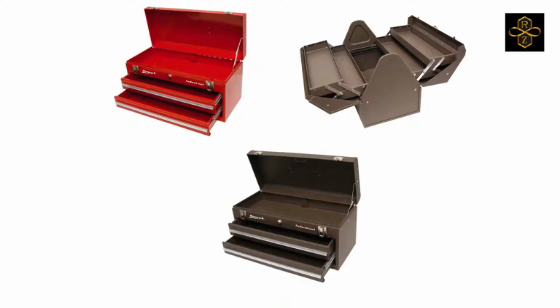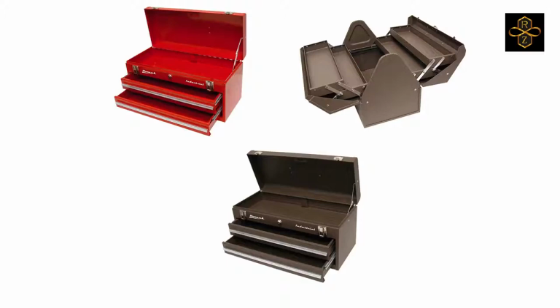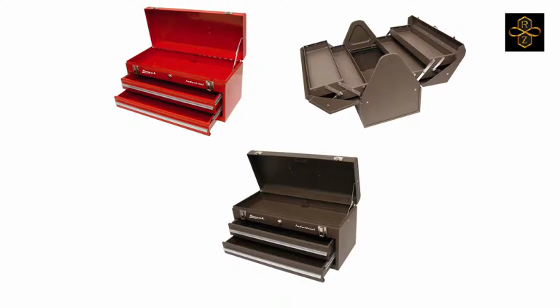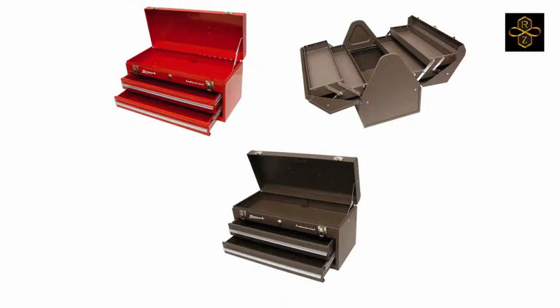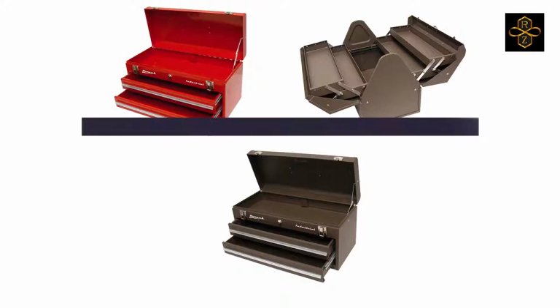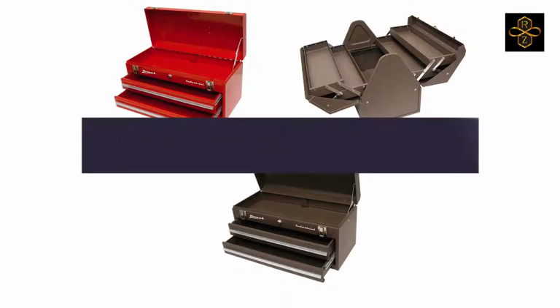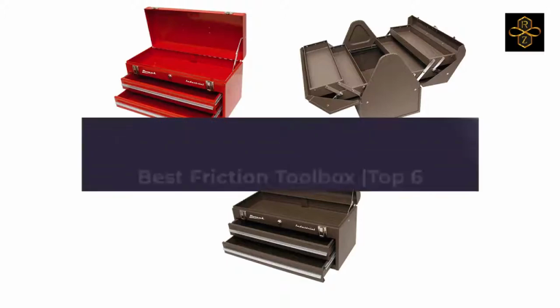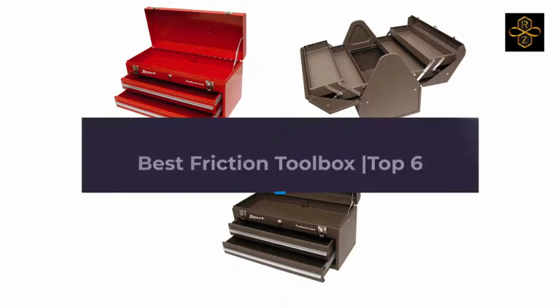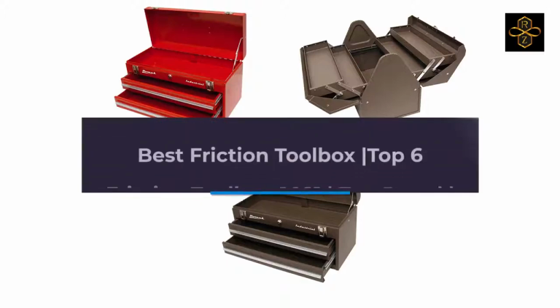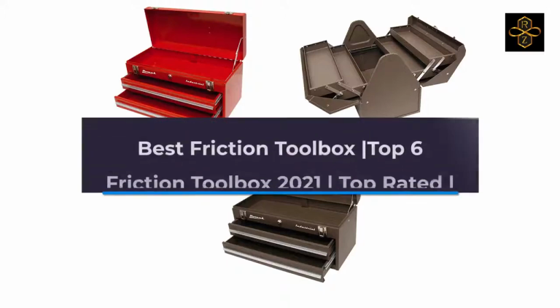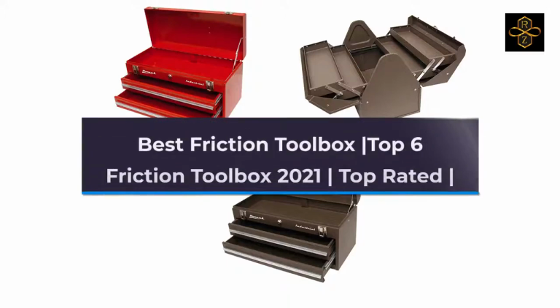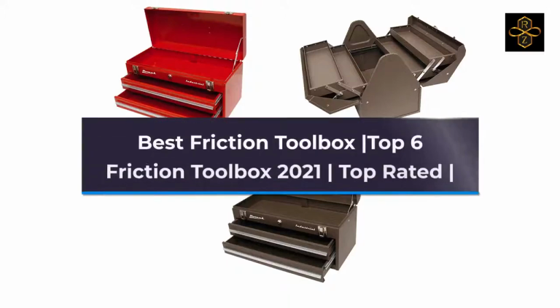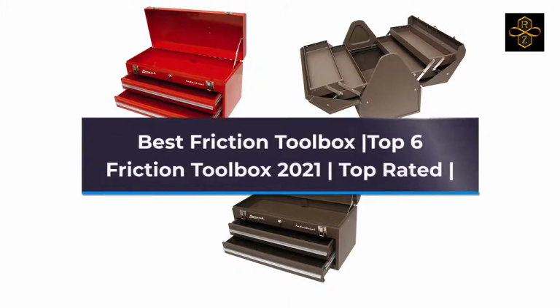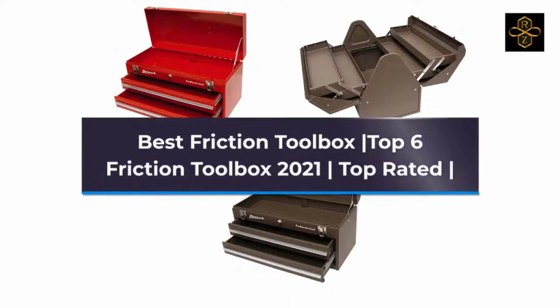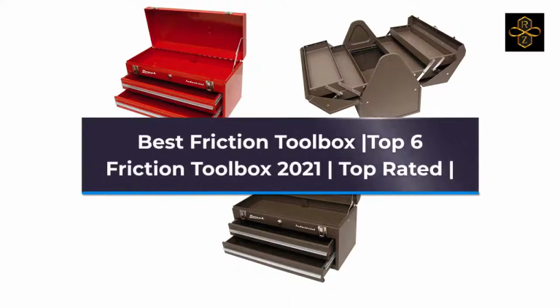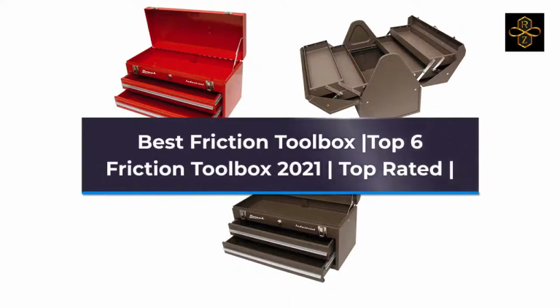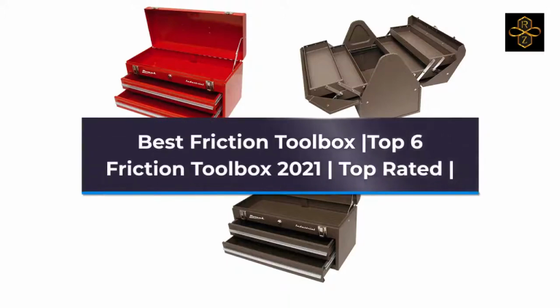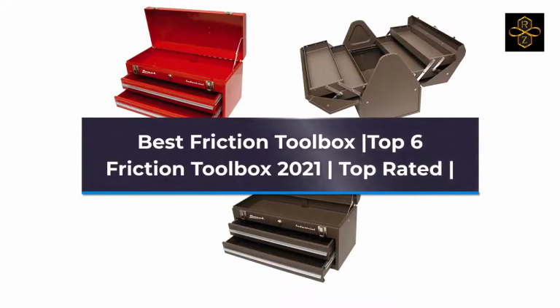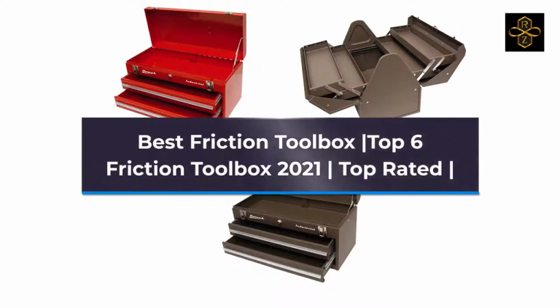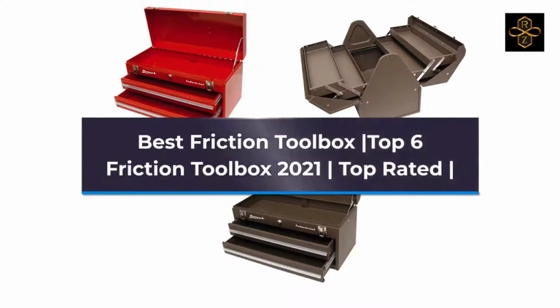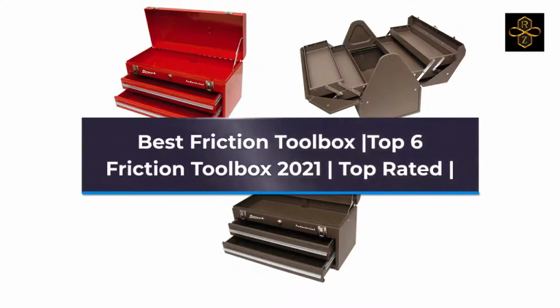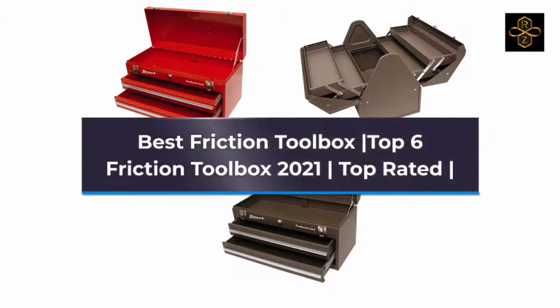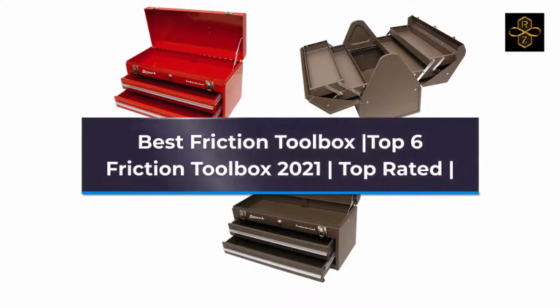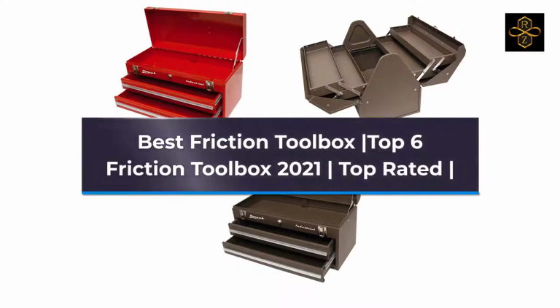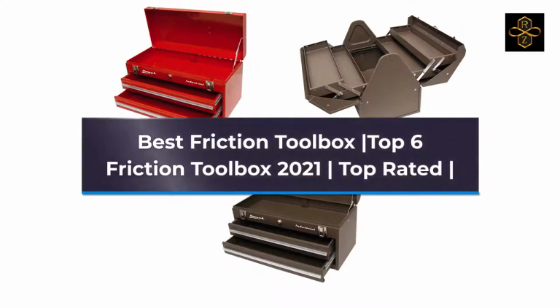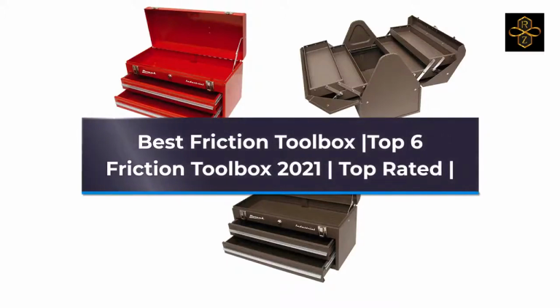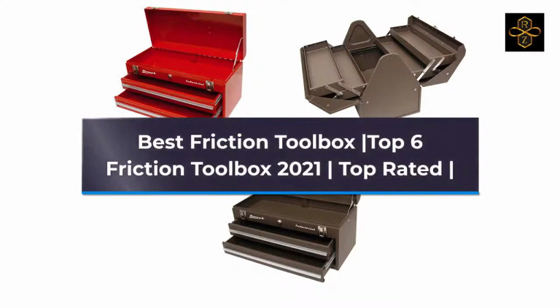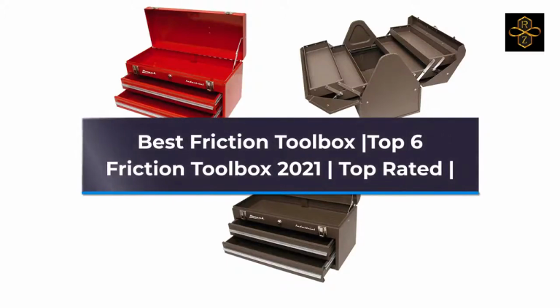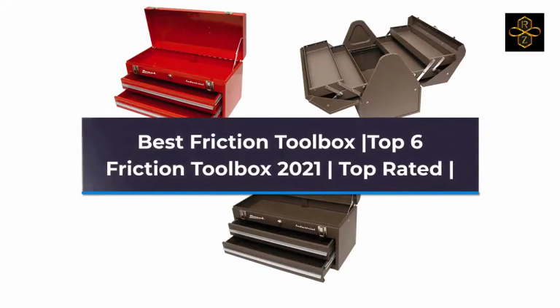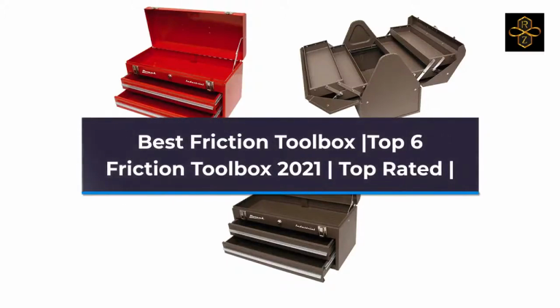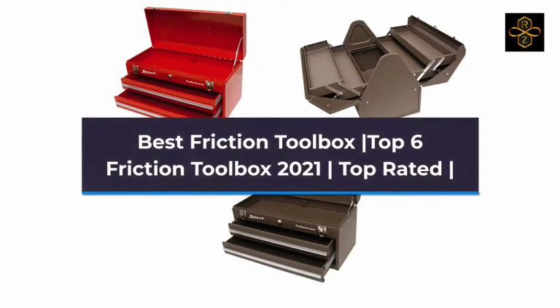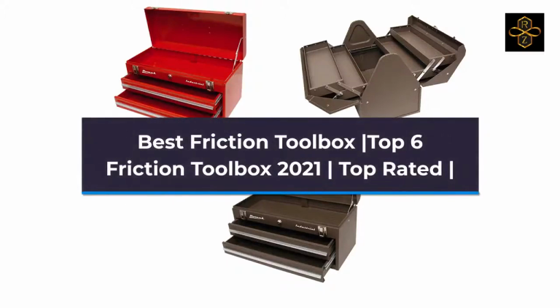Best Friction Toolbox: Top 6 Friction Toolbox 2021, Top Rated.